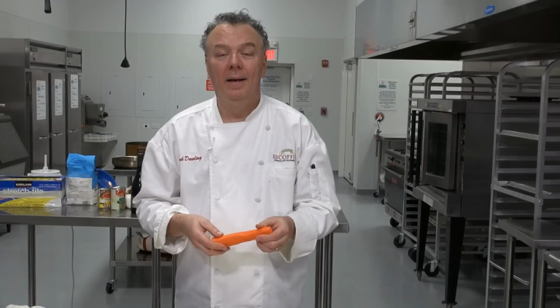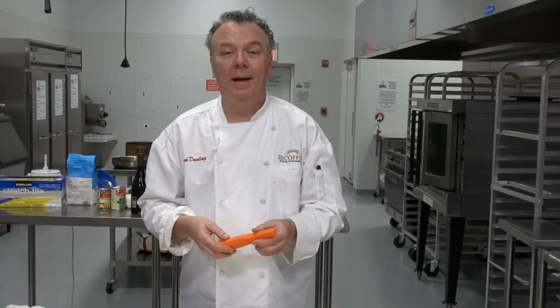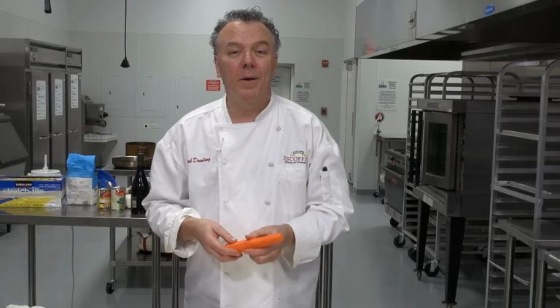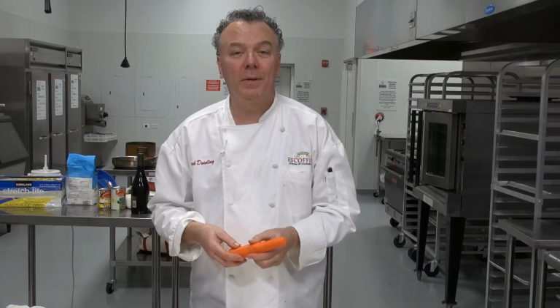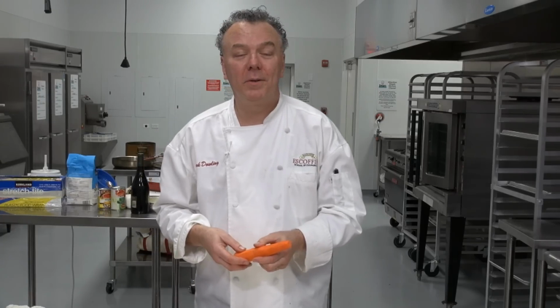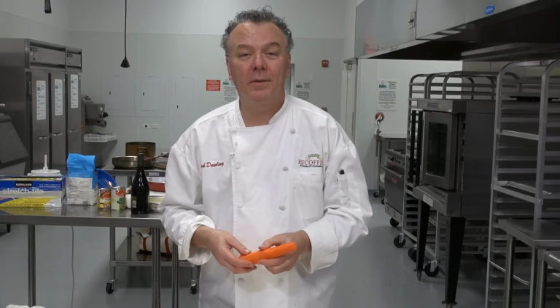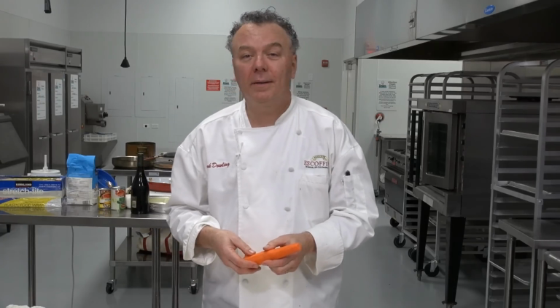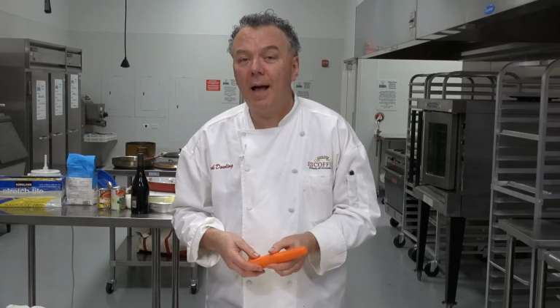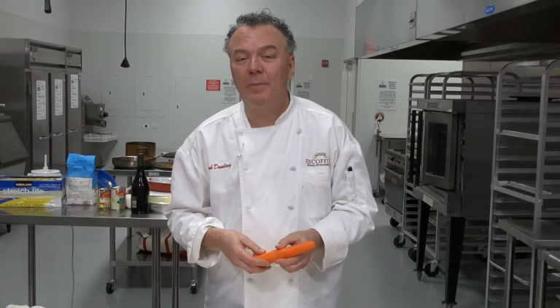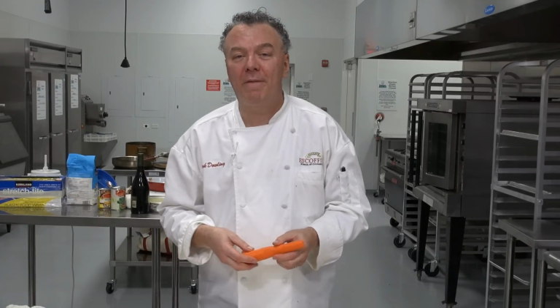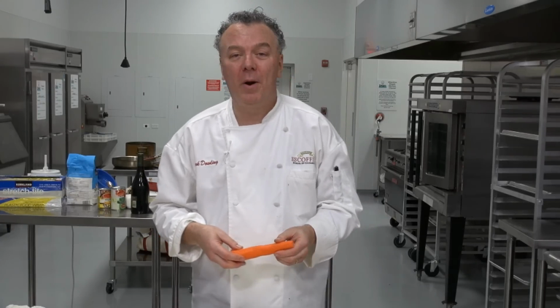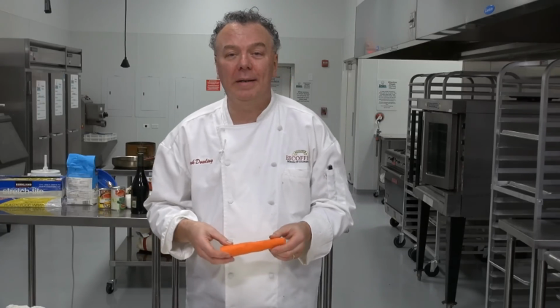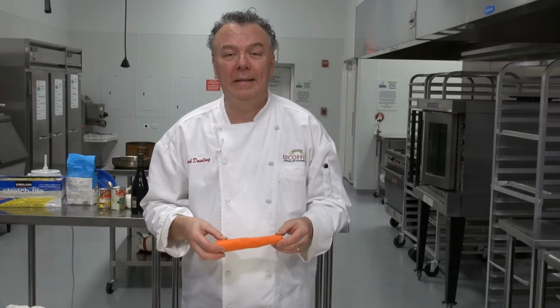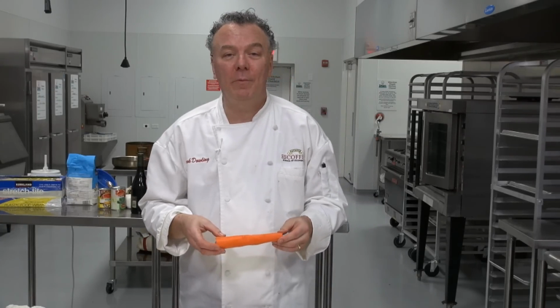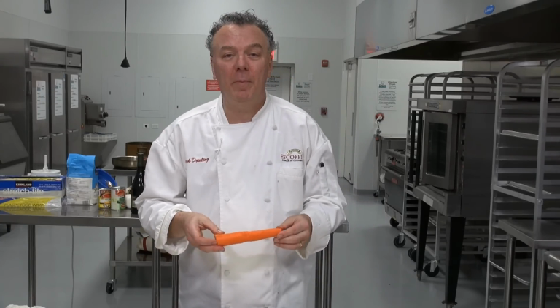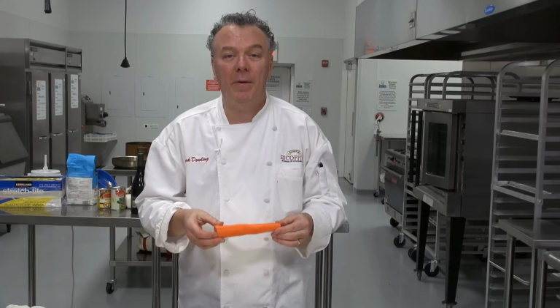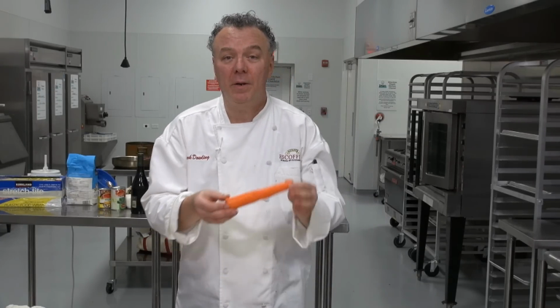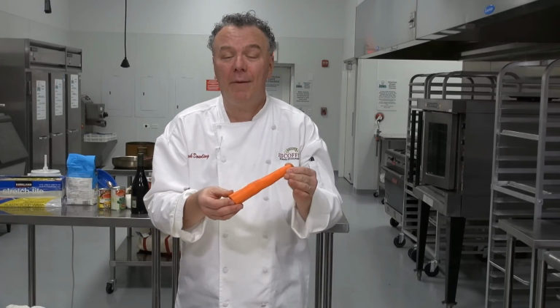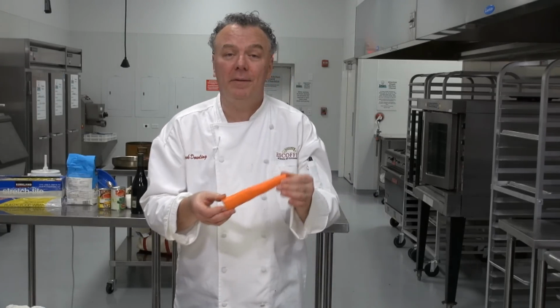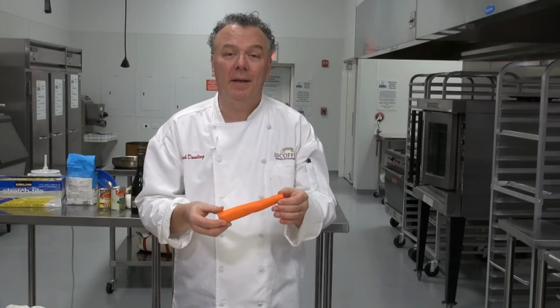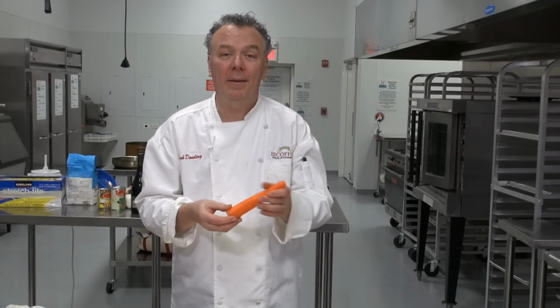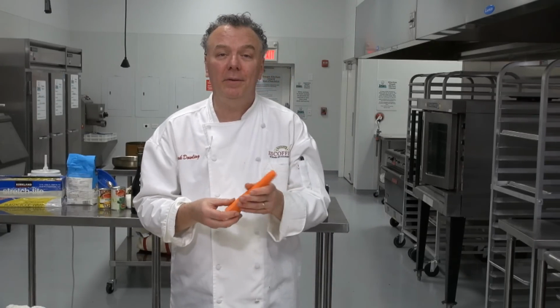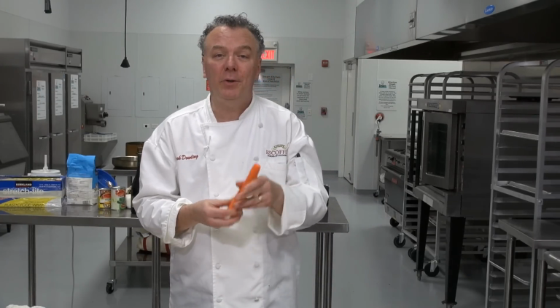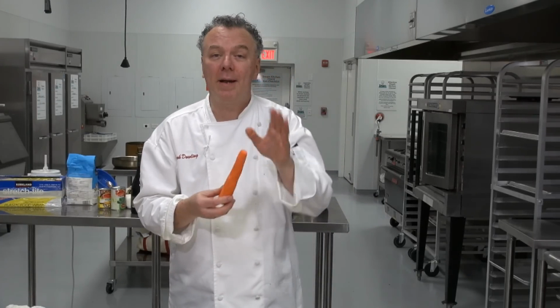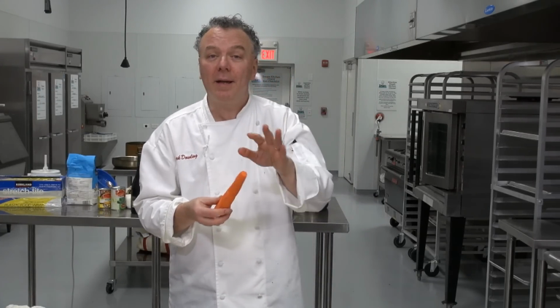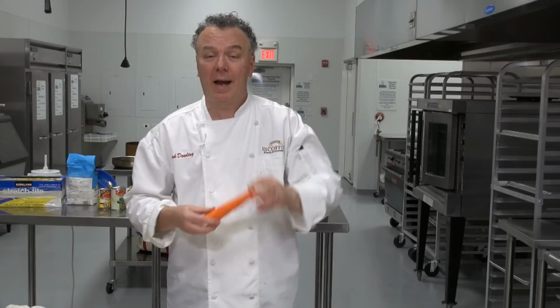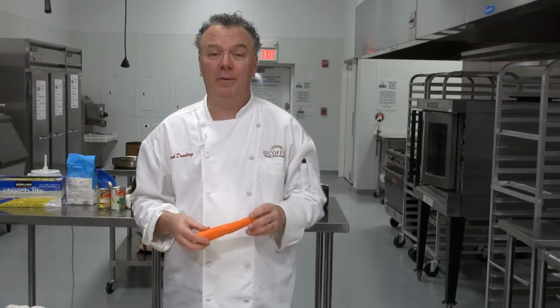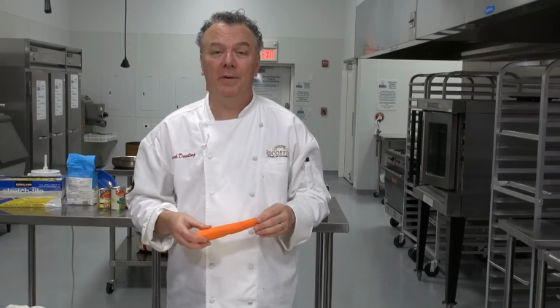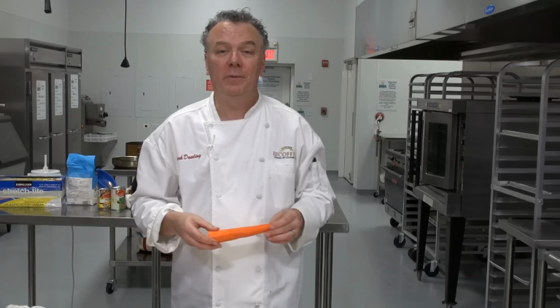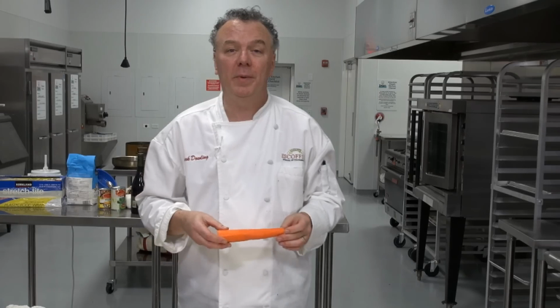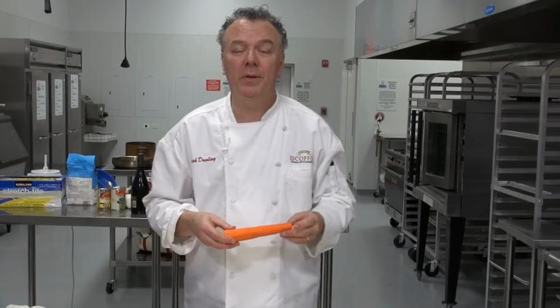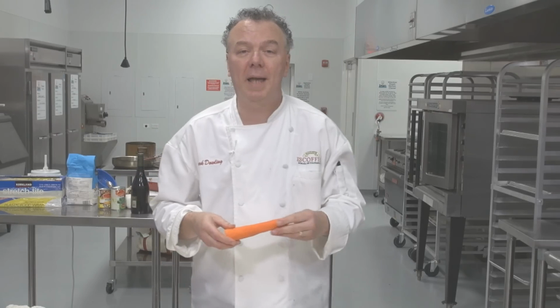Hi, welcome to learningtocook.com. I'm Chef Mark and today we're preparing carrots. I'm going to show you how to cut carrots first, which would be a good step.